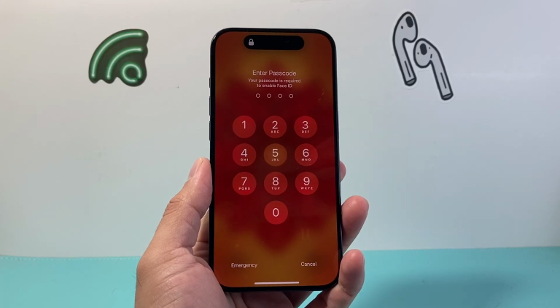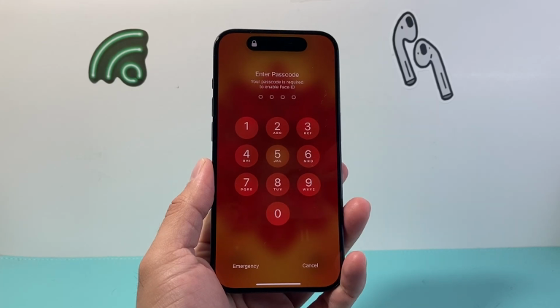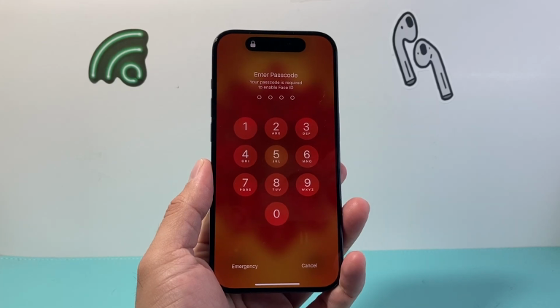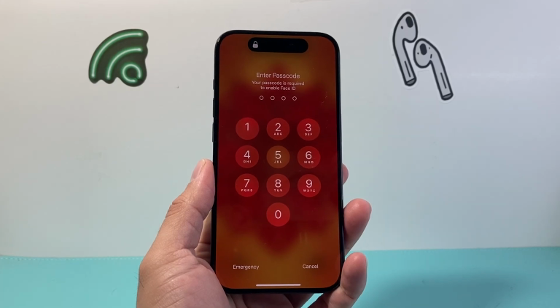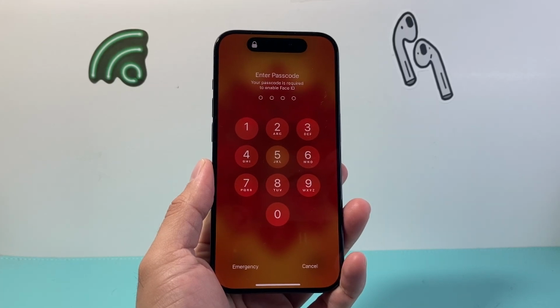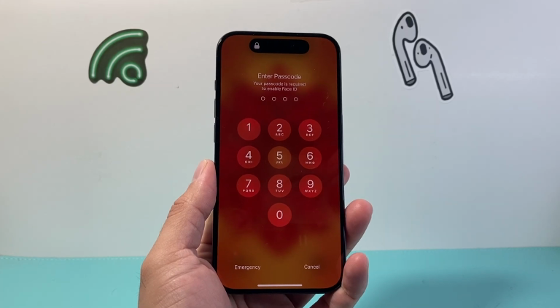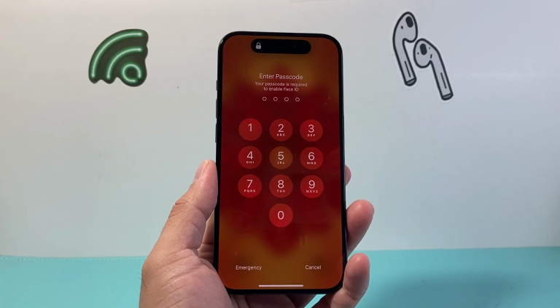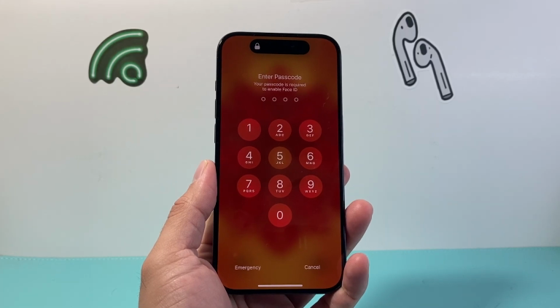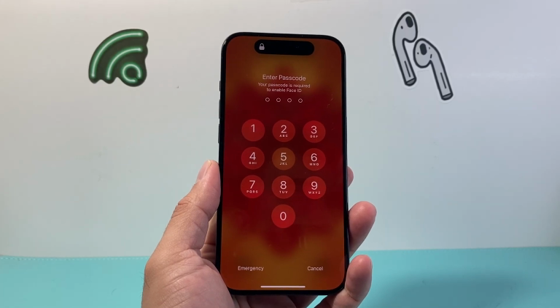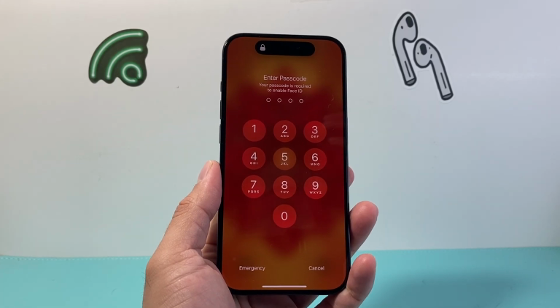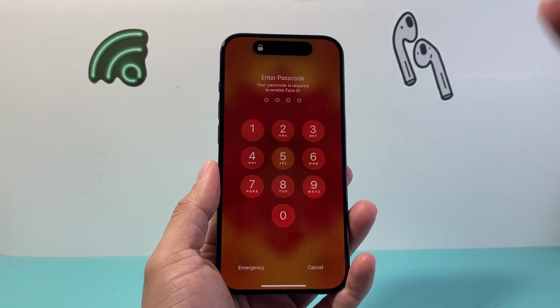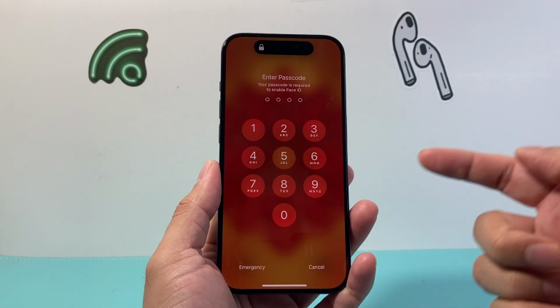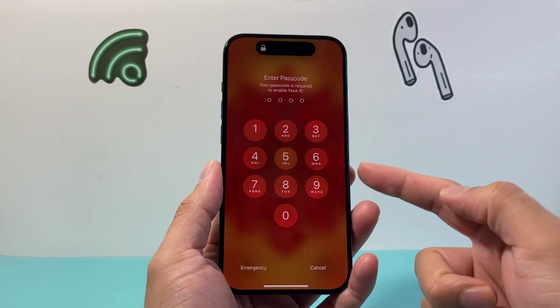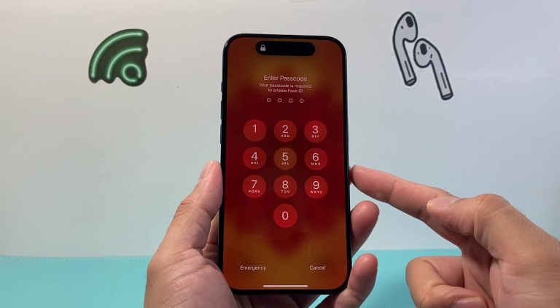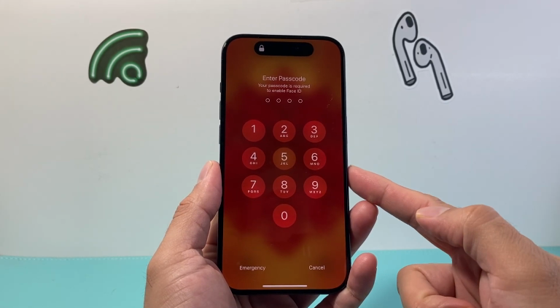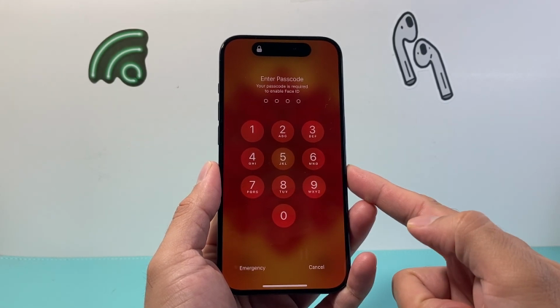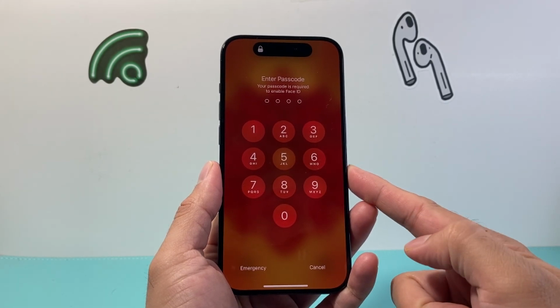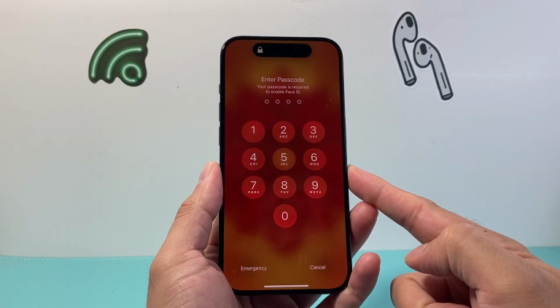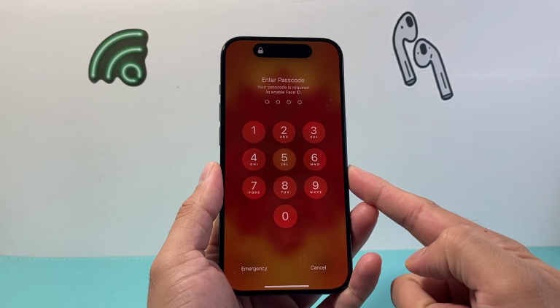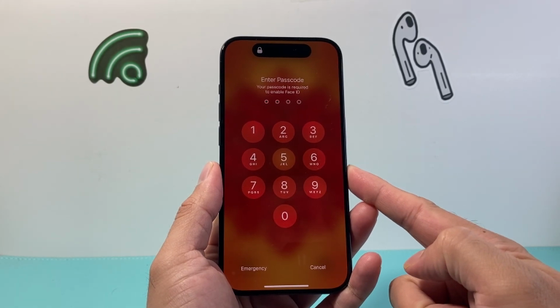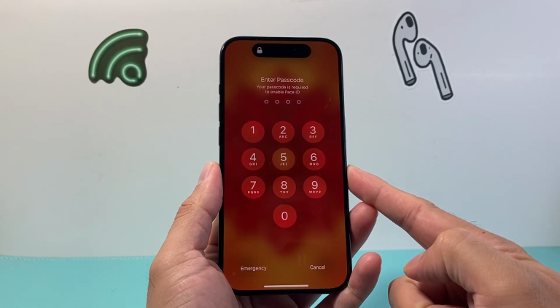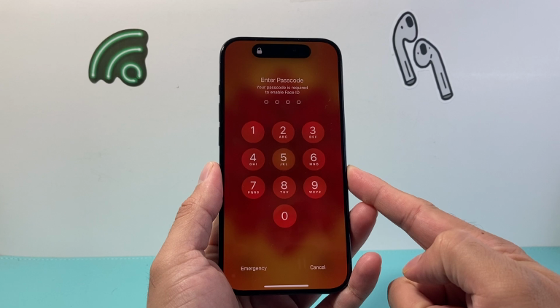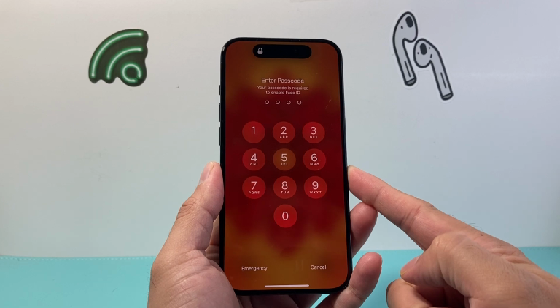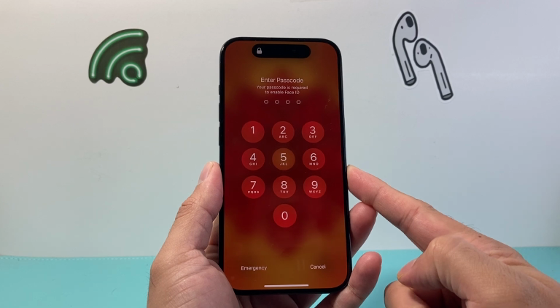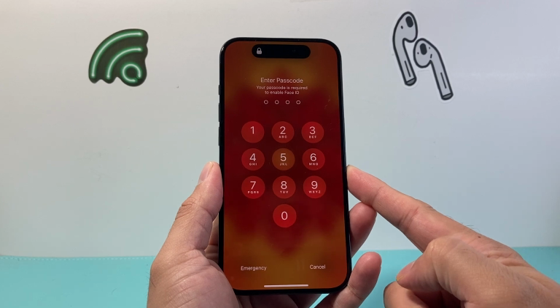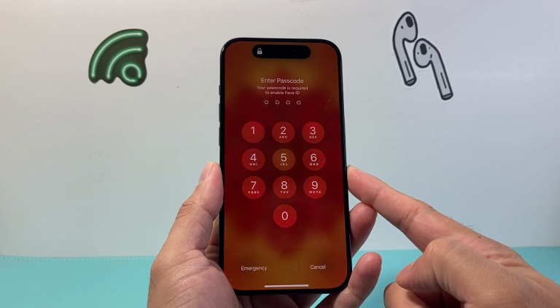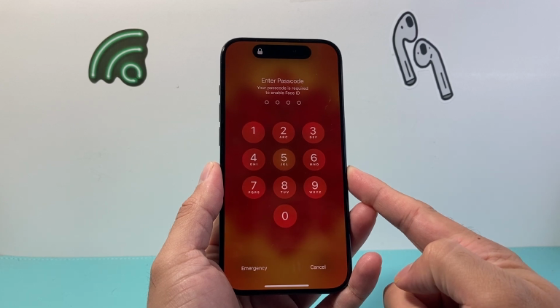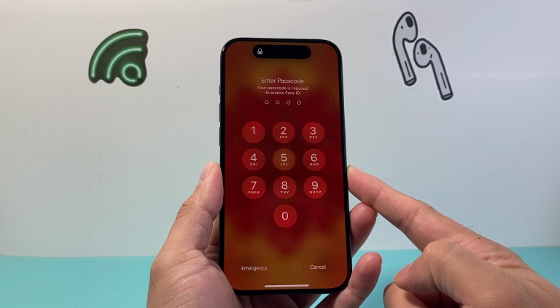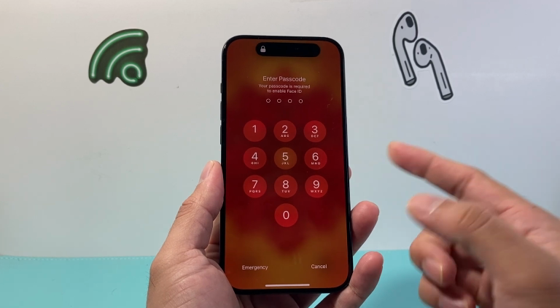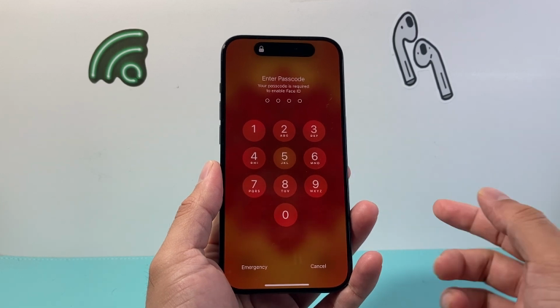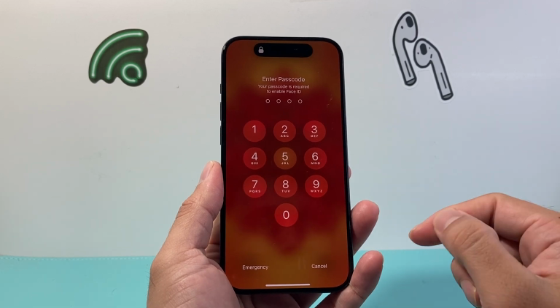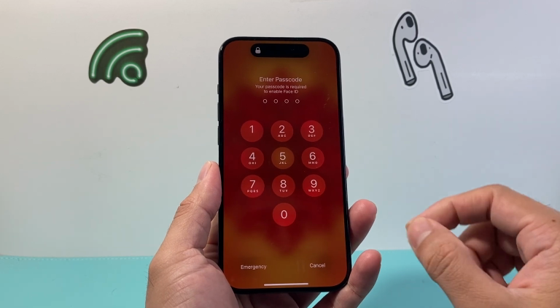Hey everyone, TechLamager here with a video for you guys. In today's video I'm going to show you how to turn off the passcode on your iPhone. So let's get started.